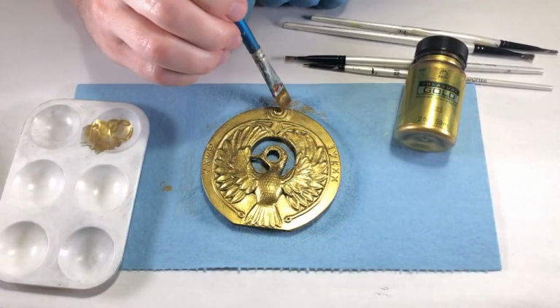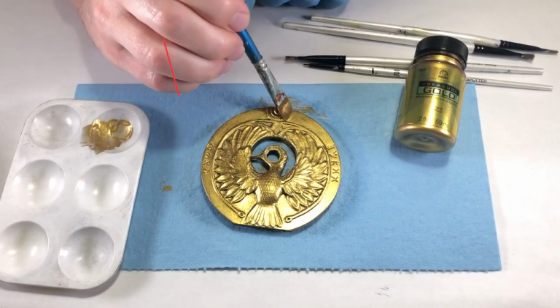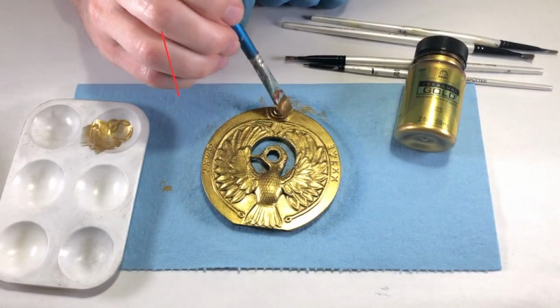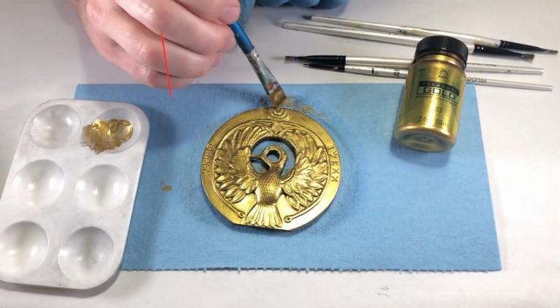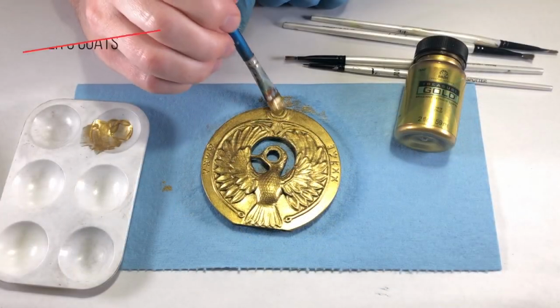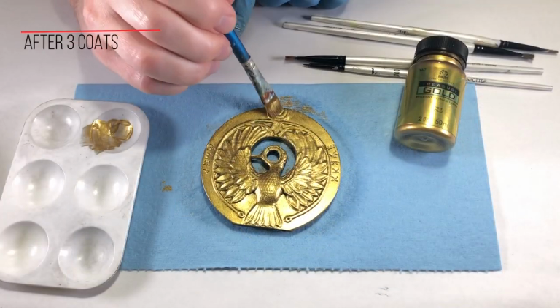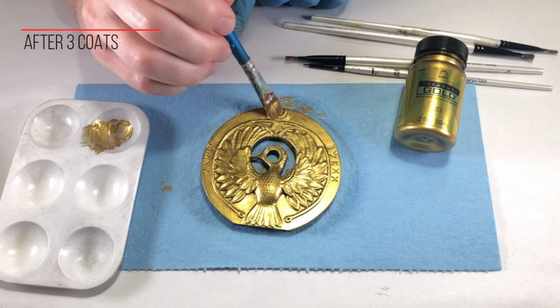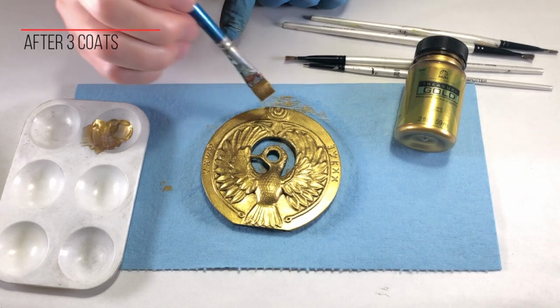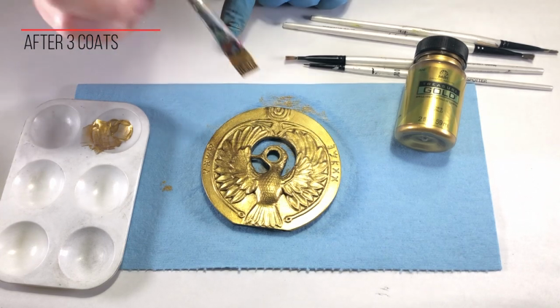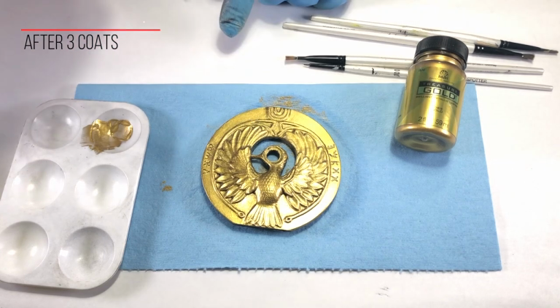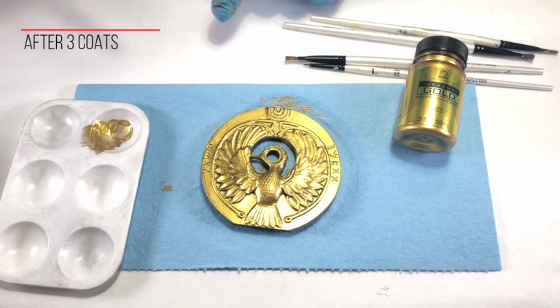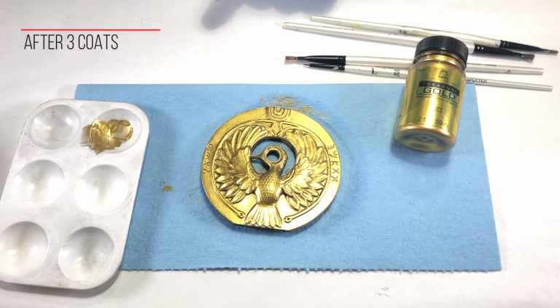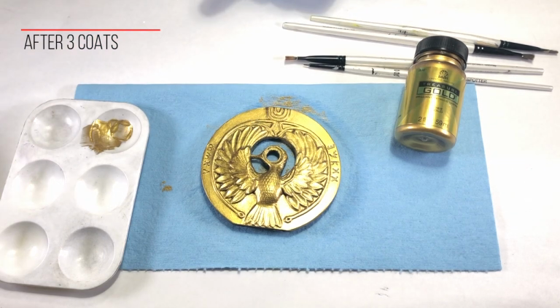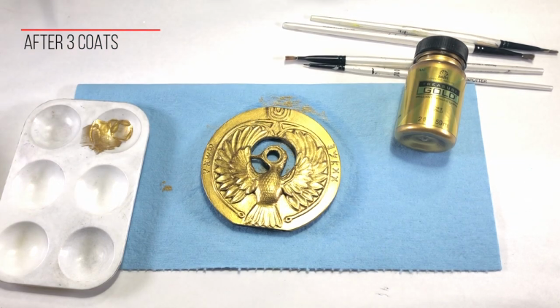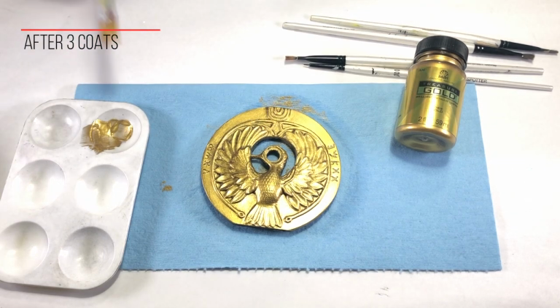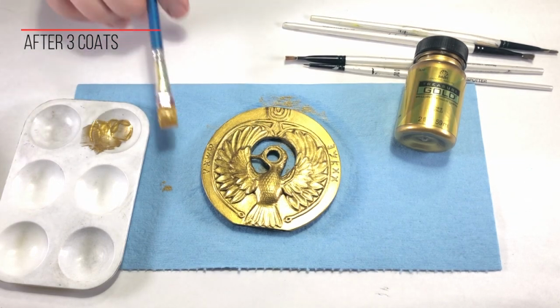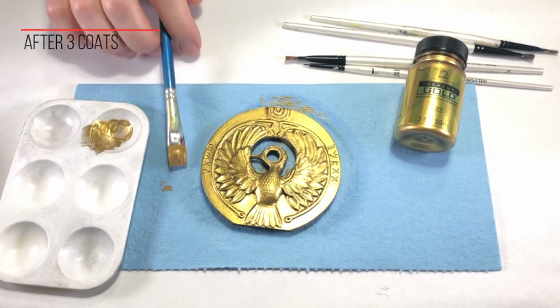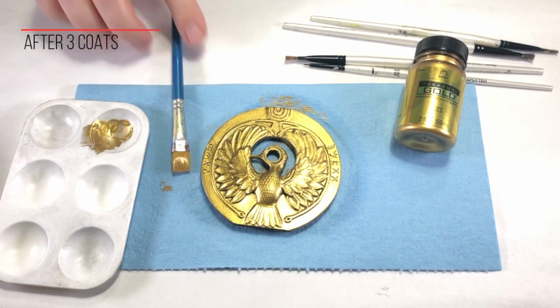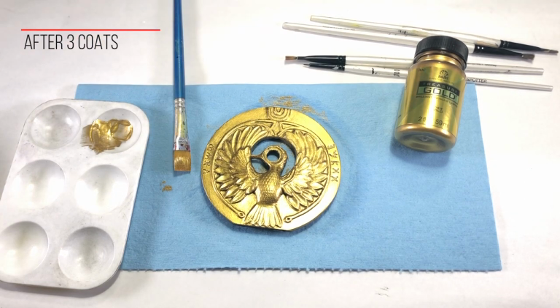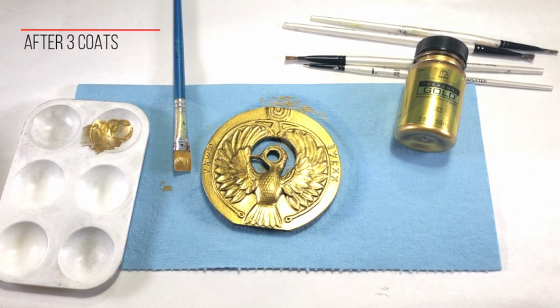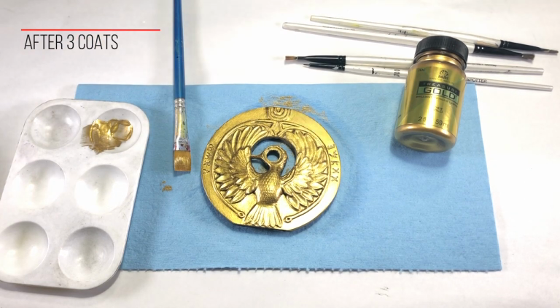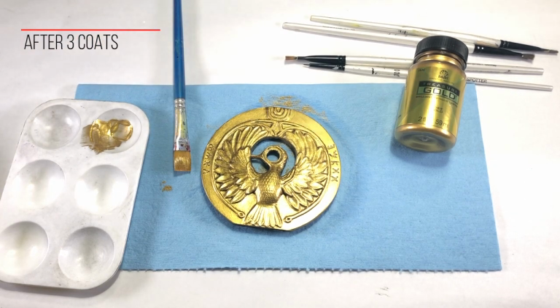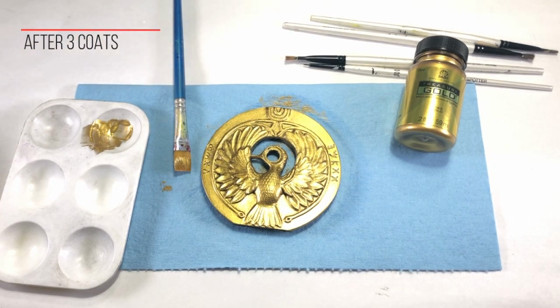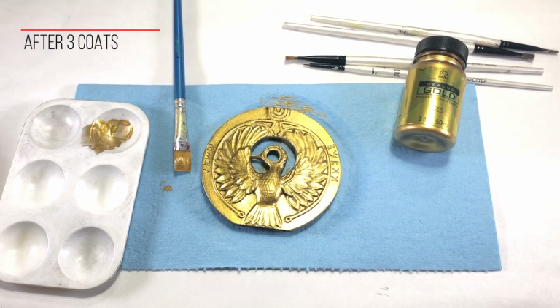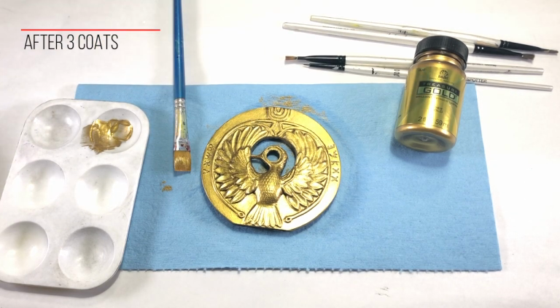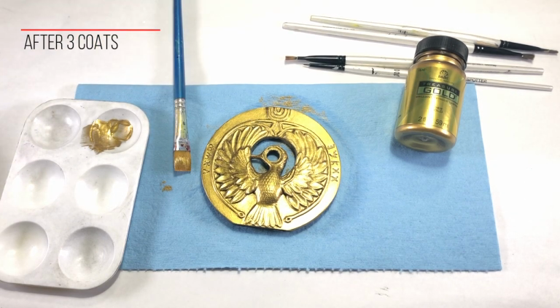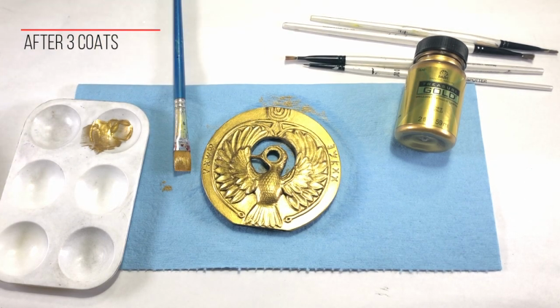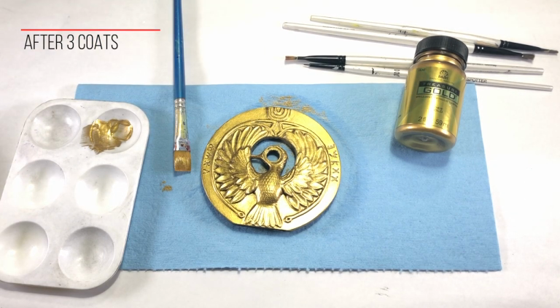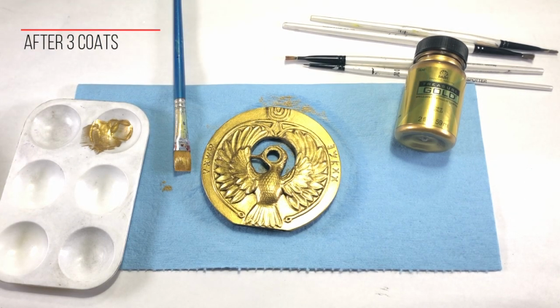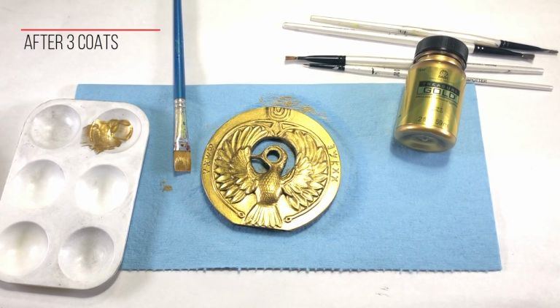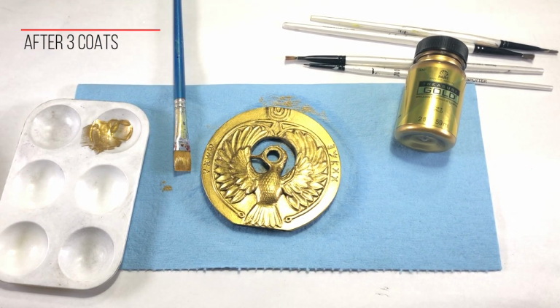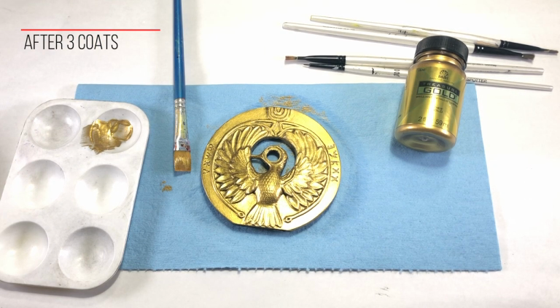We aren't quite done yet. Later in the video, we'll give the headpiece an acrylic clear coat and apply some weathering.